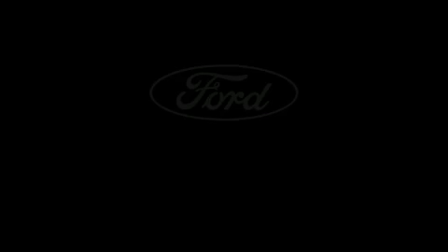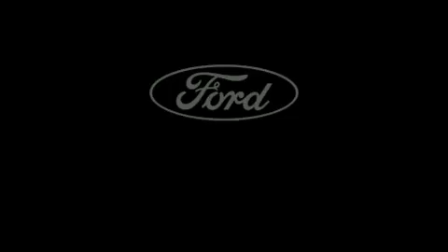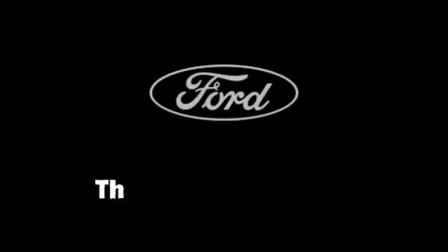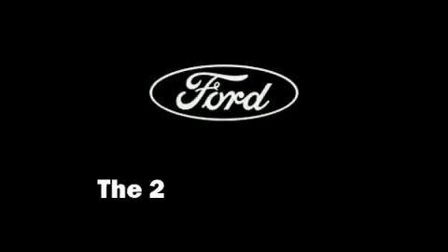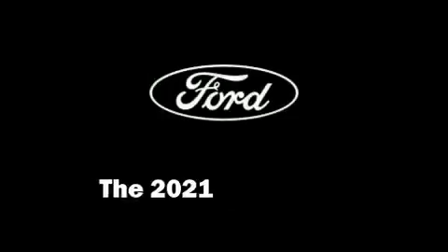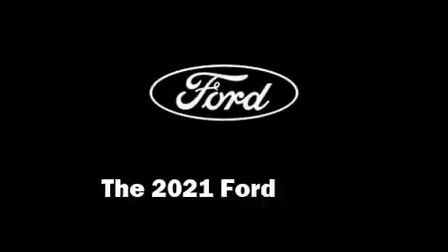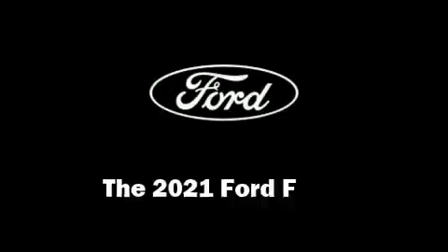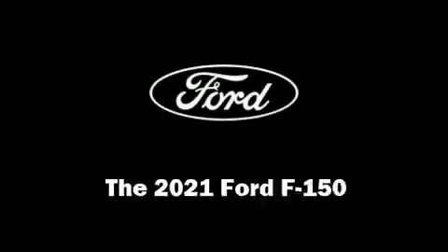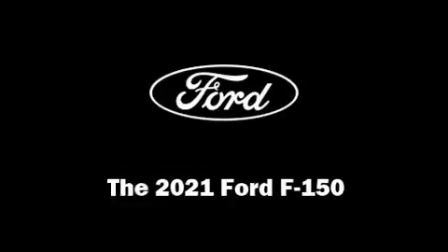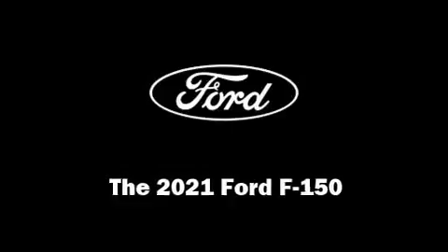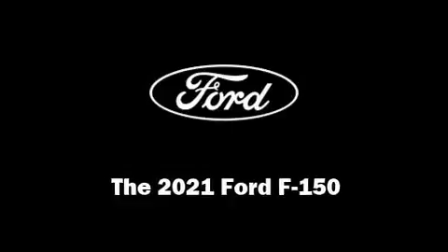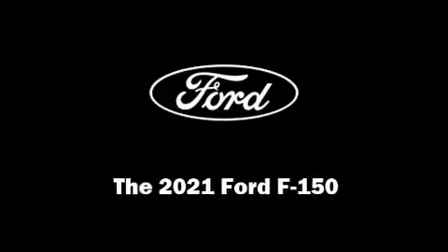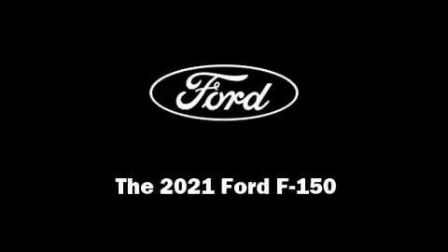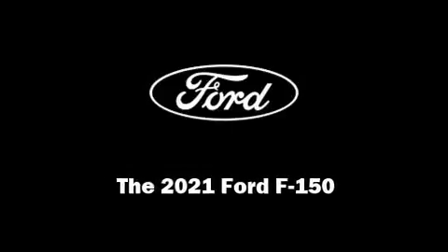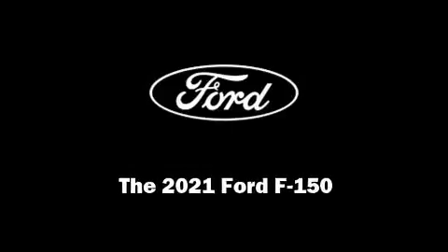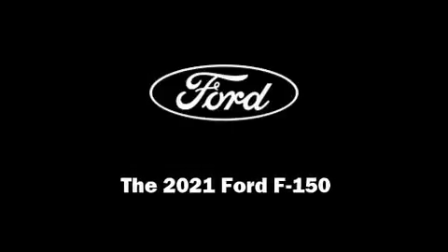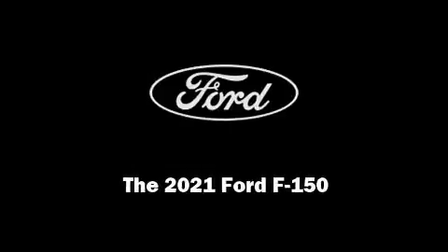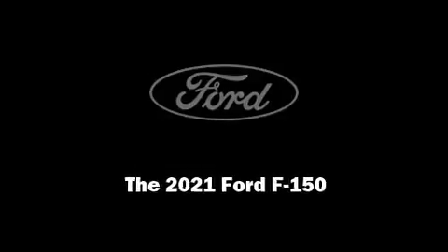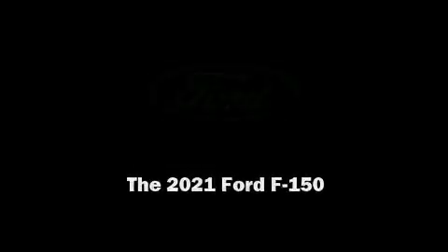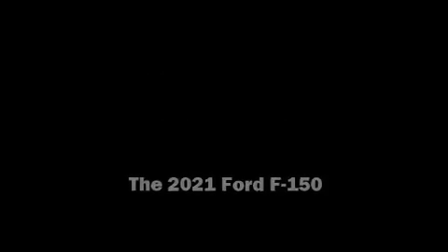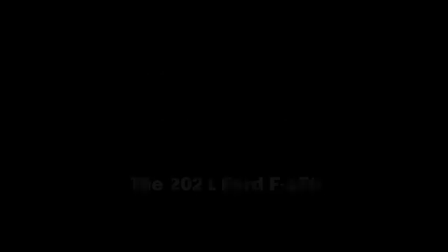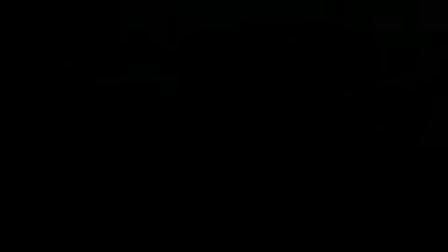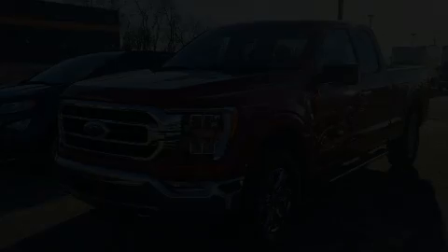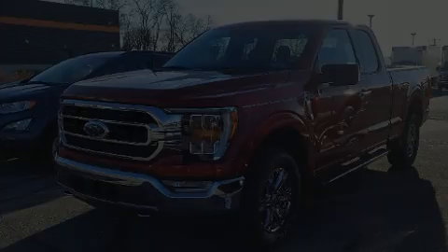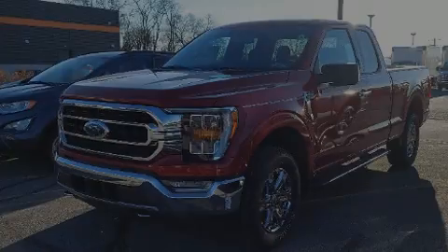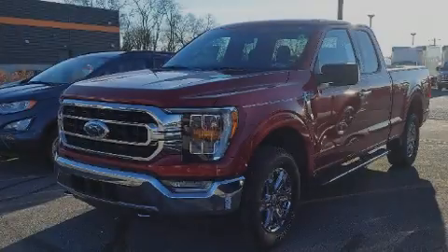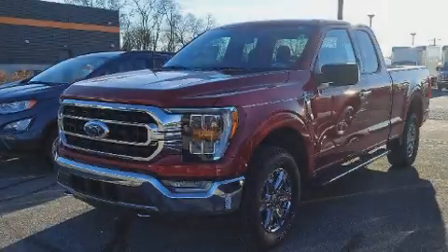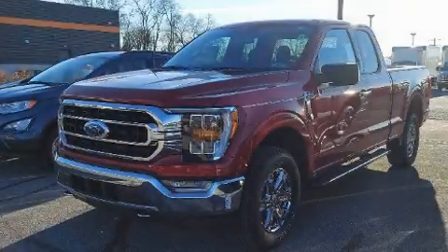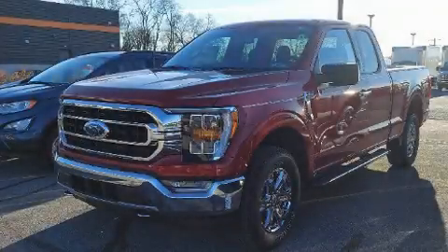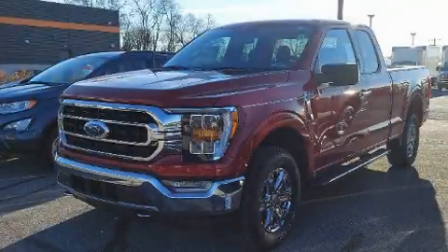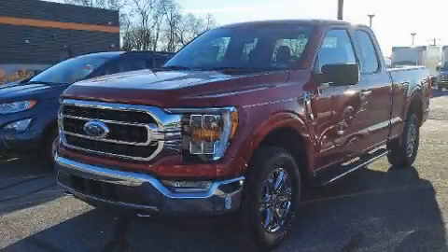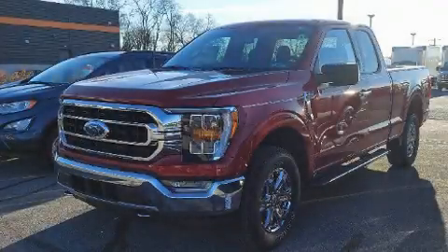Sensibility and practicality define the 2021 Ford F-150.